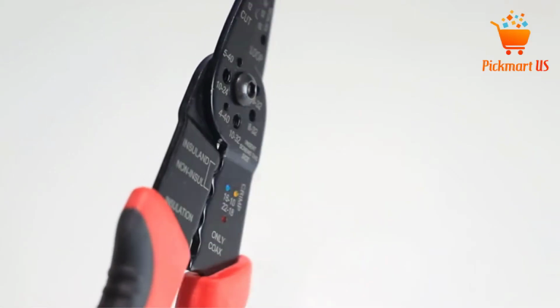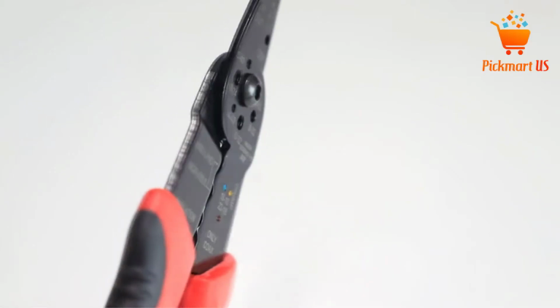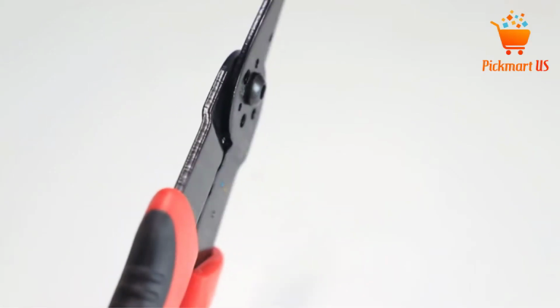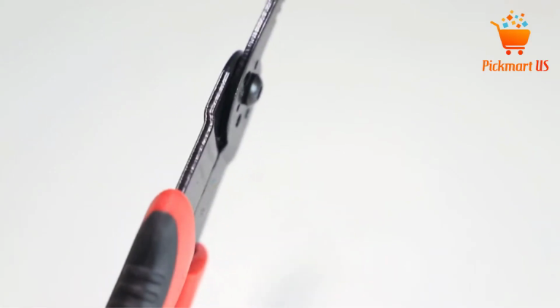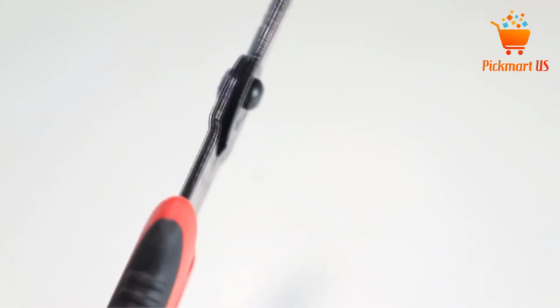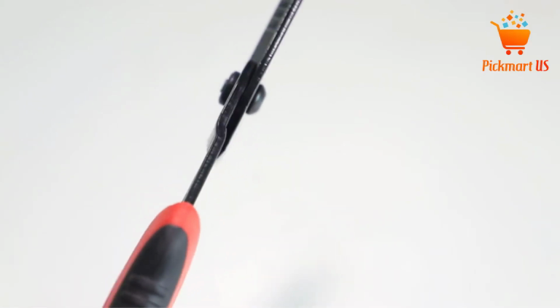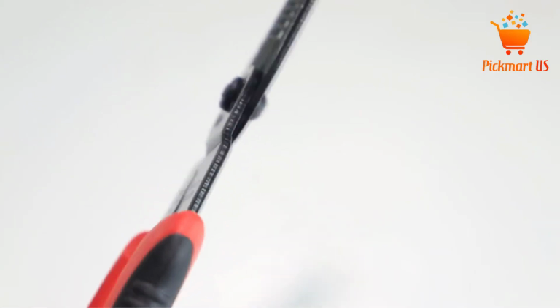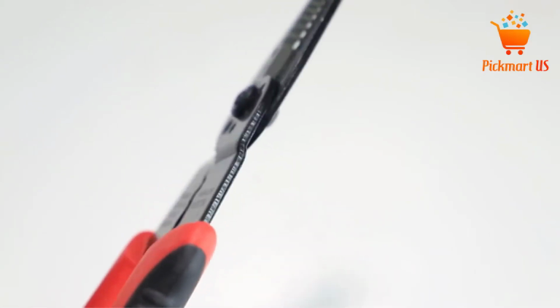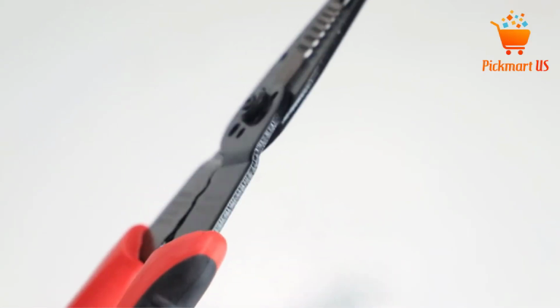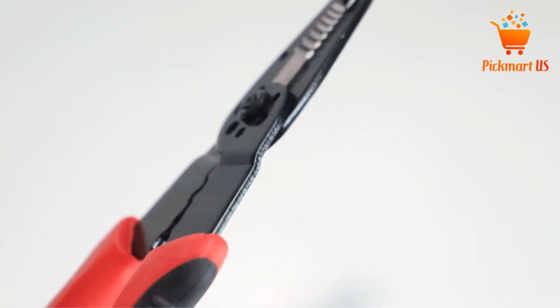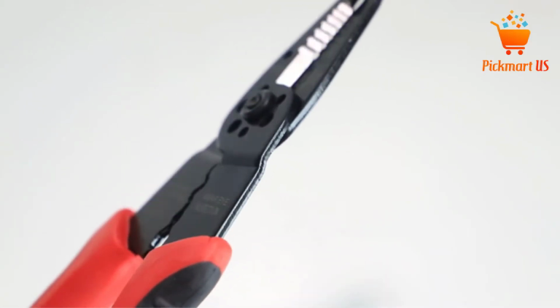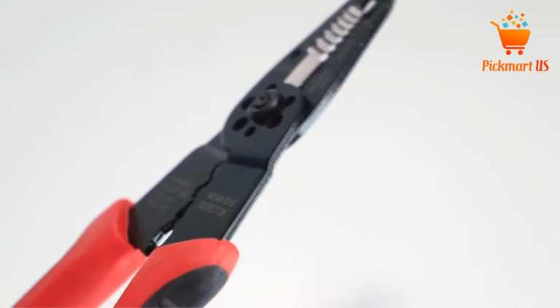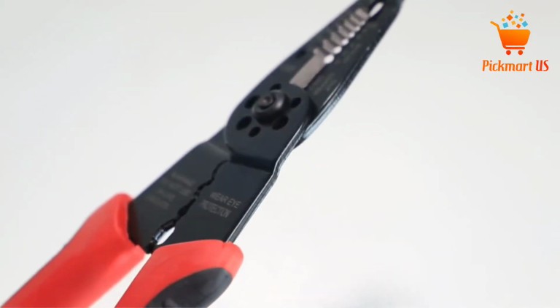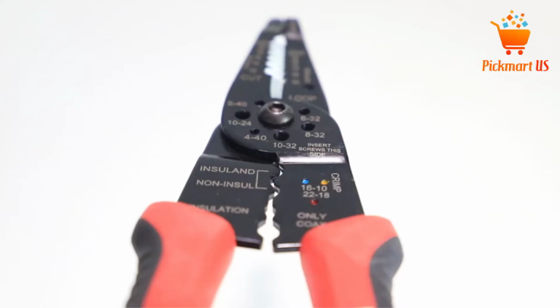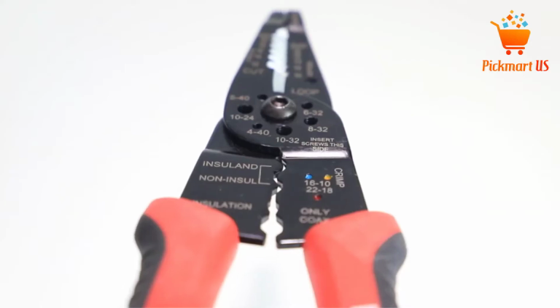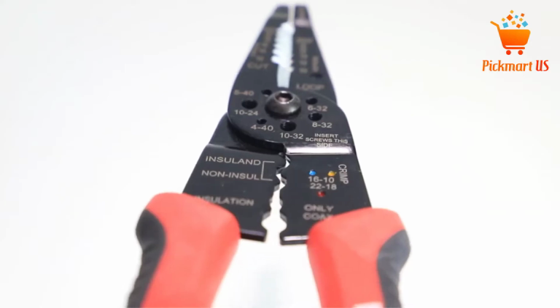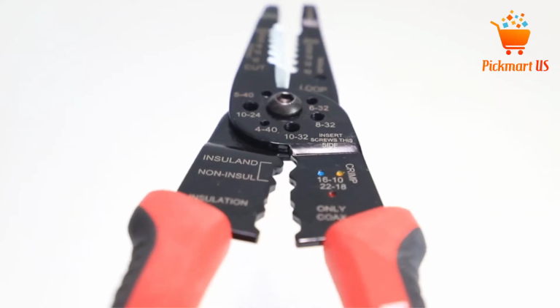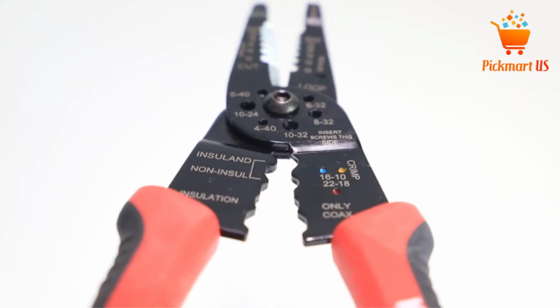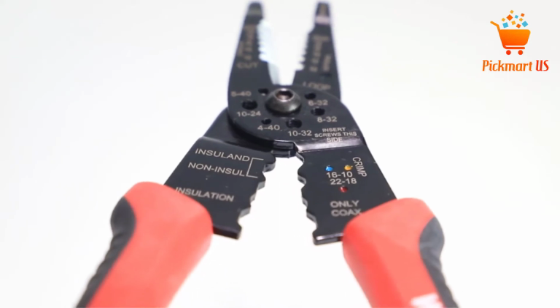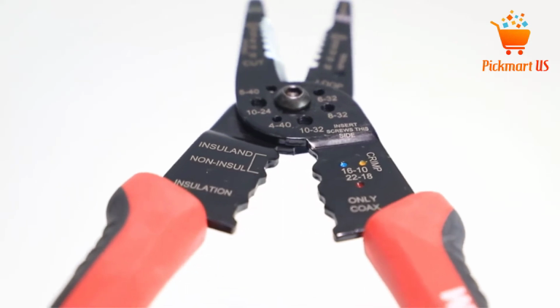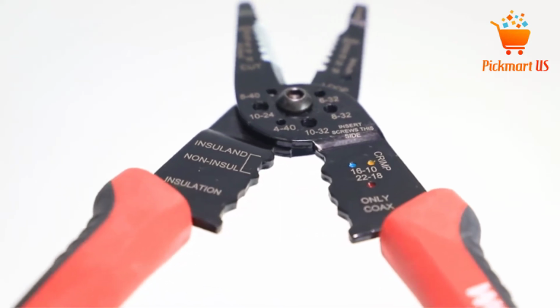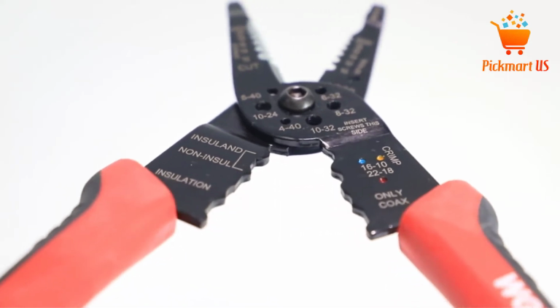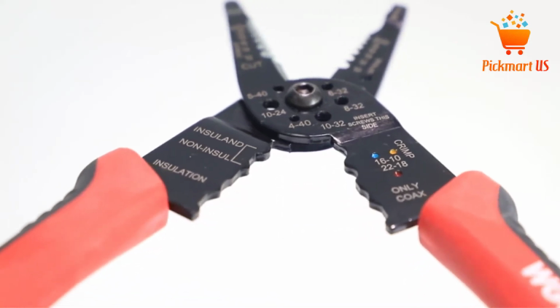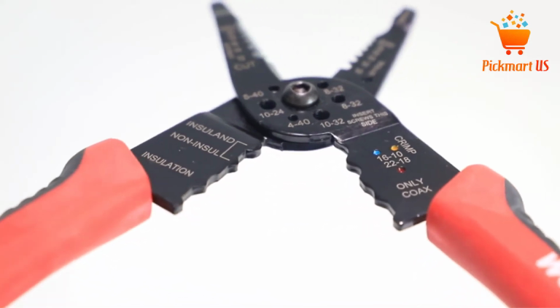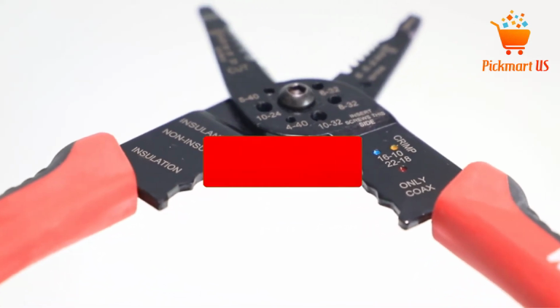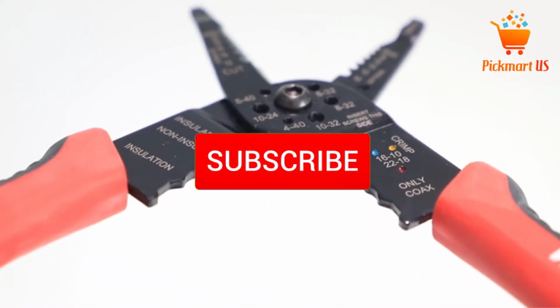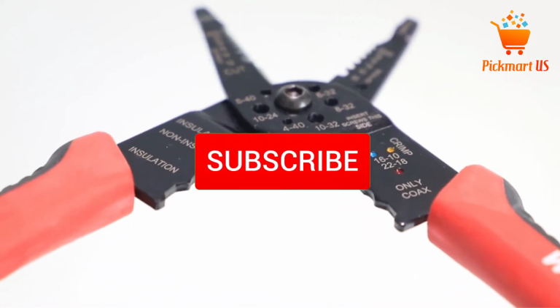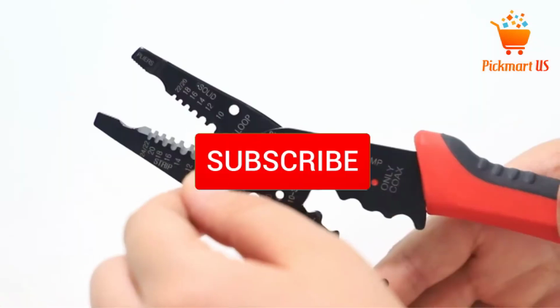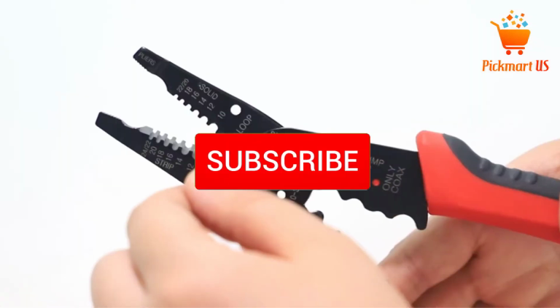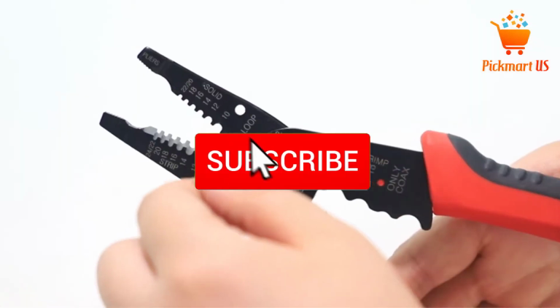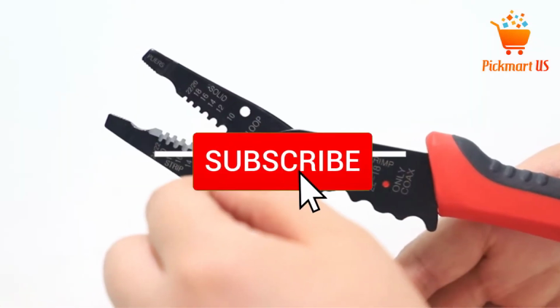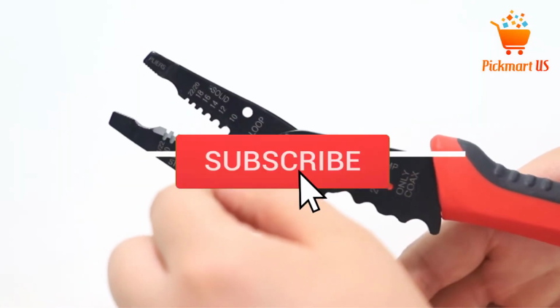To see more information about these products, you can check out the description below. Also make sure you subscribe for more videos.